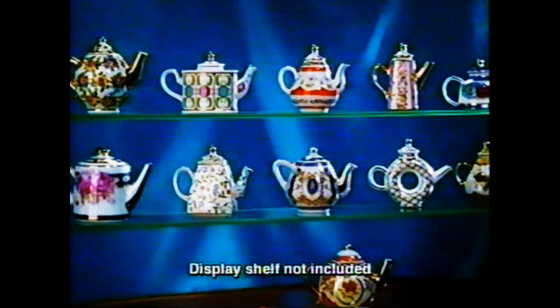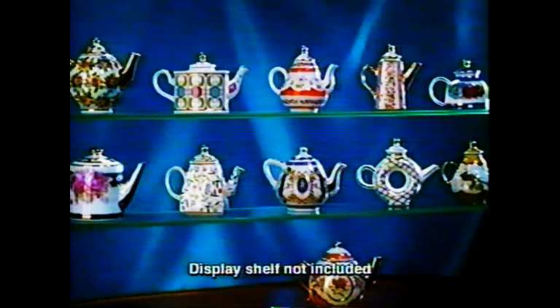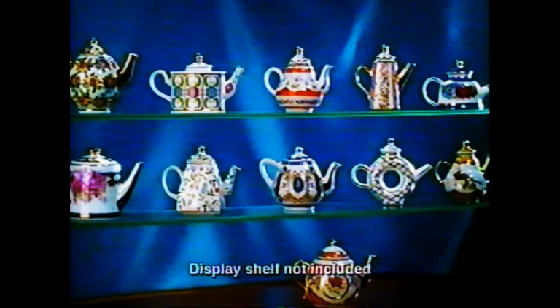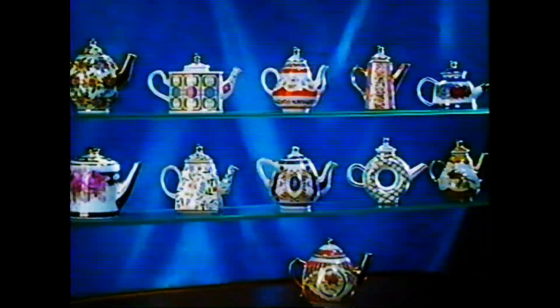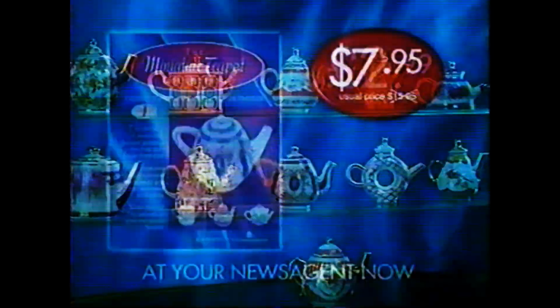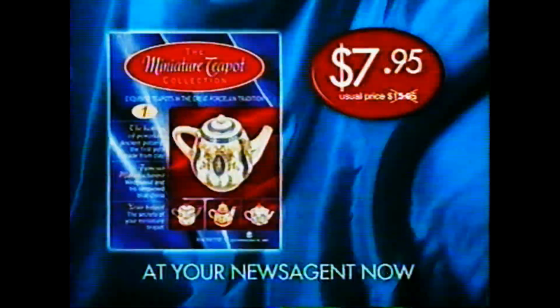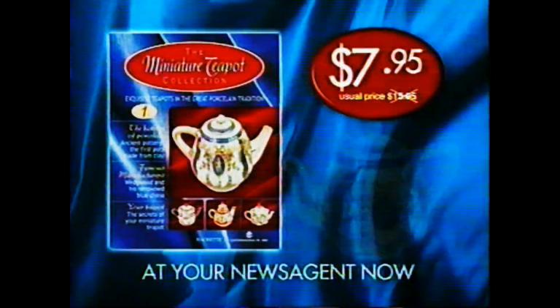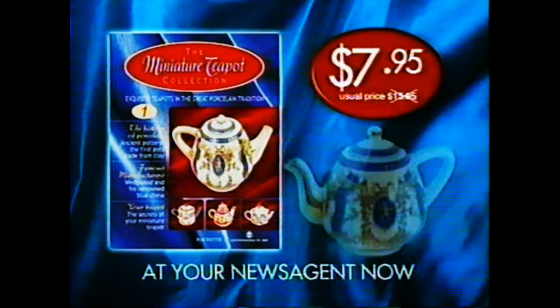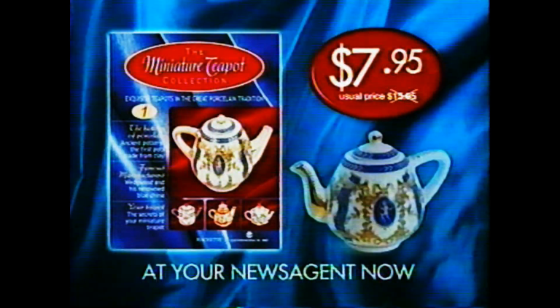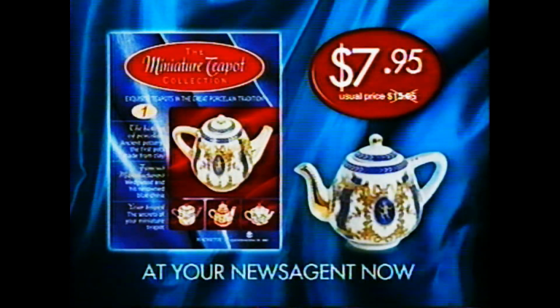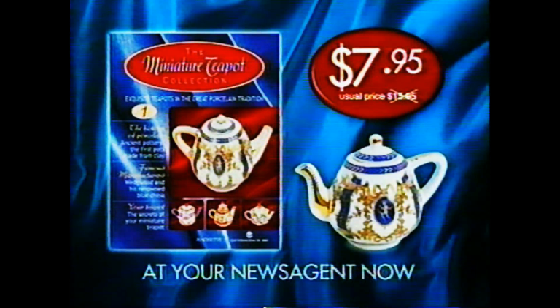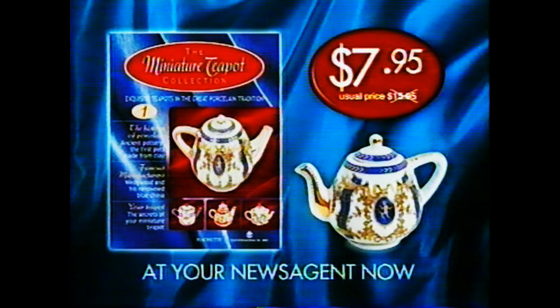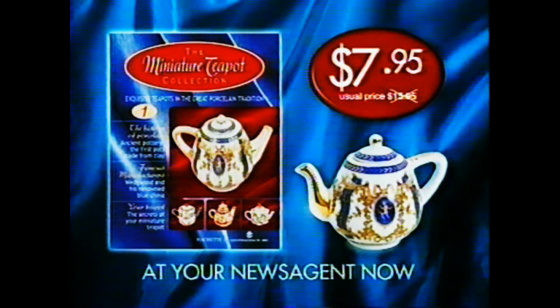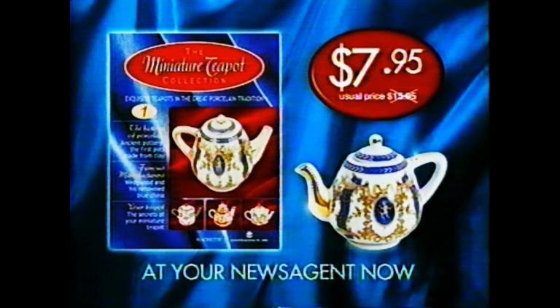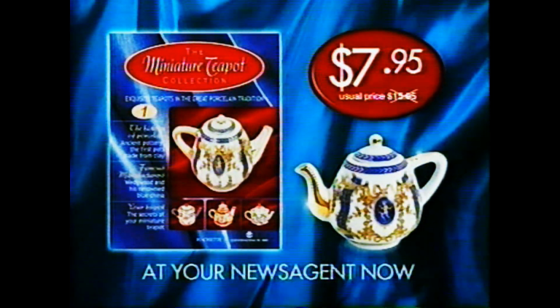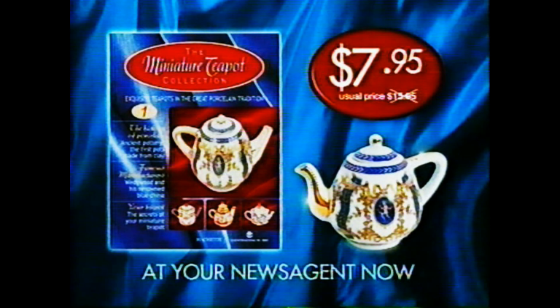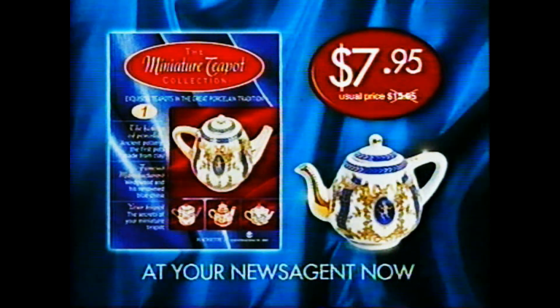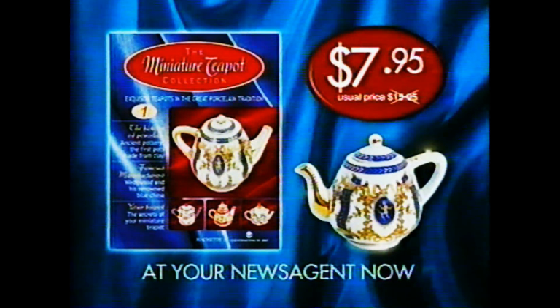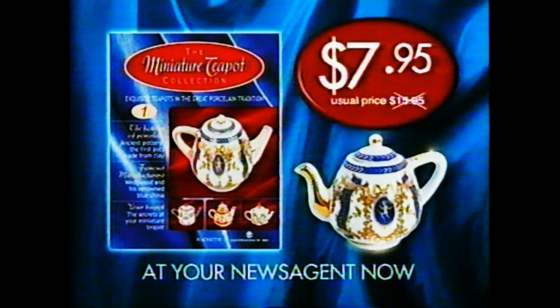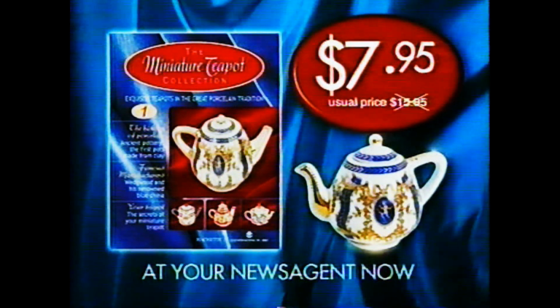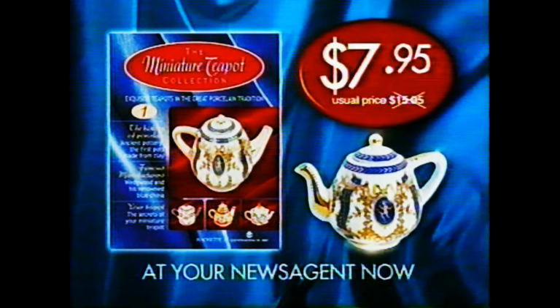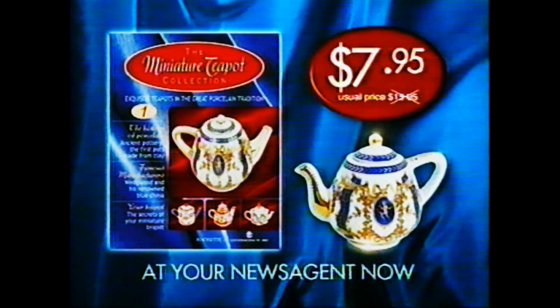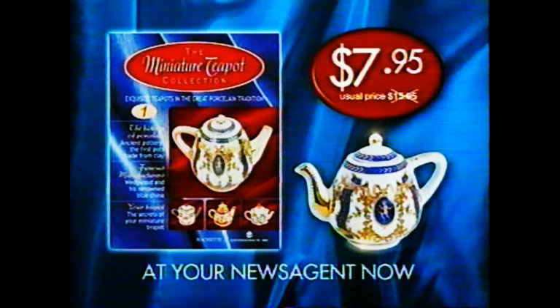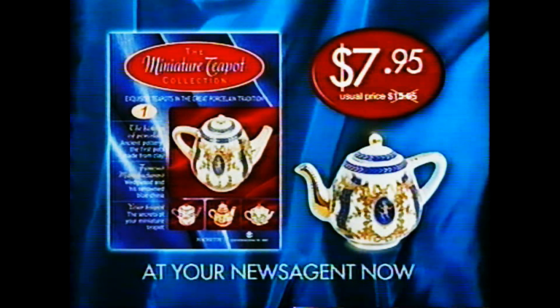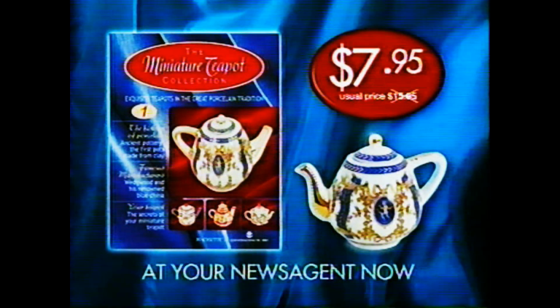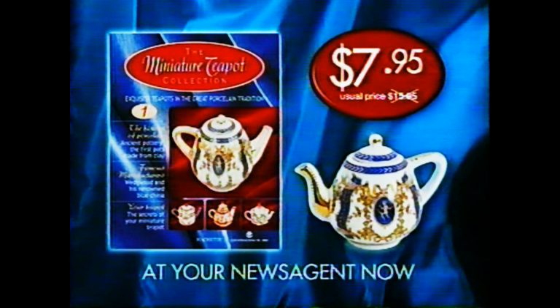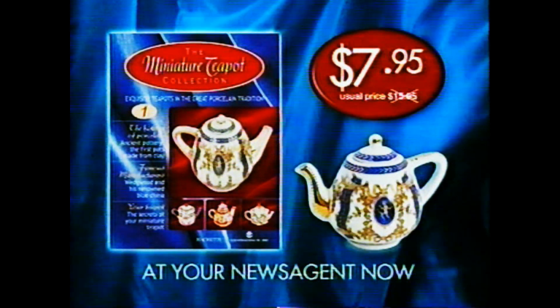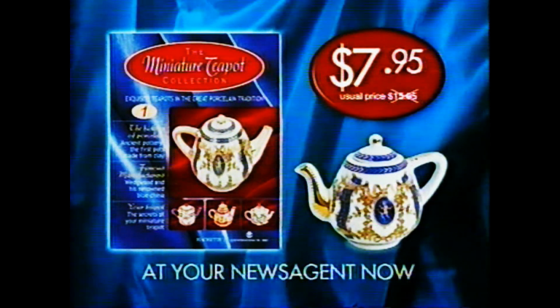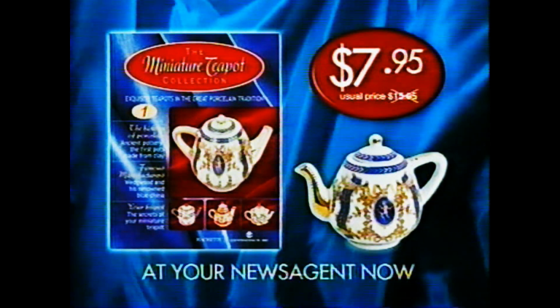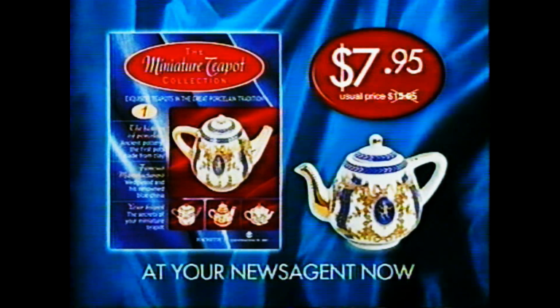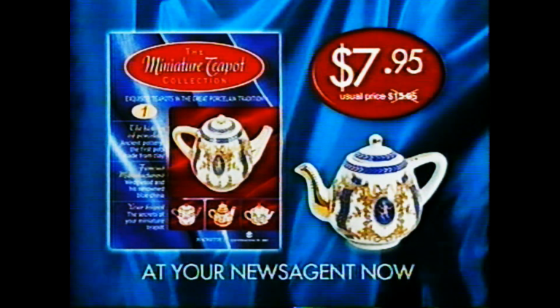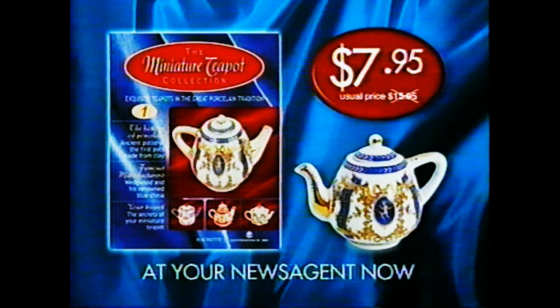Part 1 with classic Victorian design. On sale now, only $7.95. Usual price, $15.95.